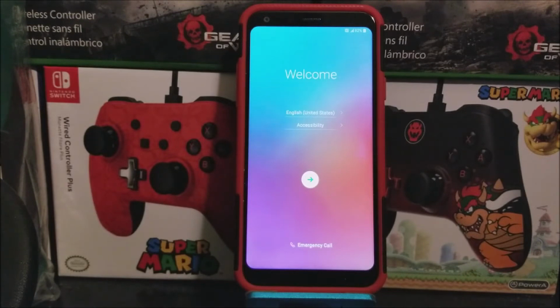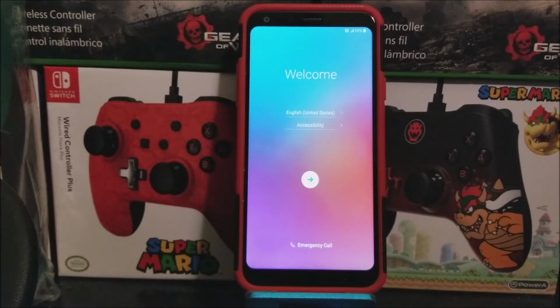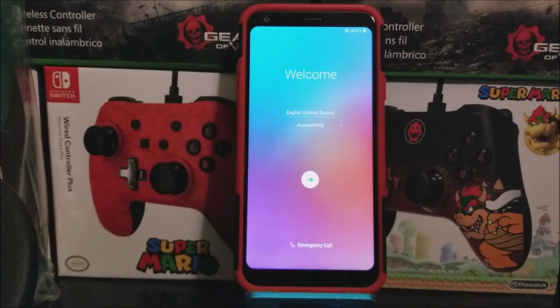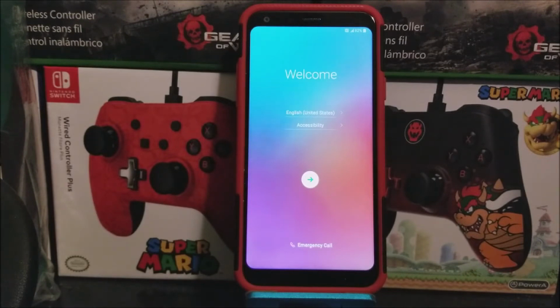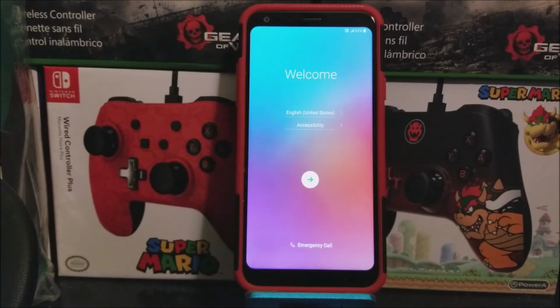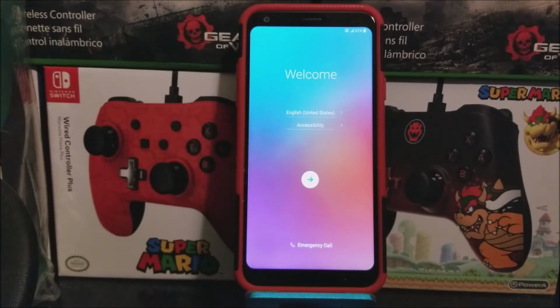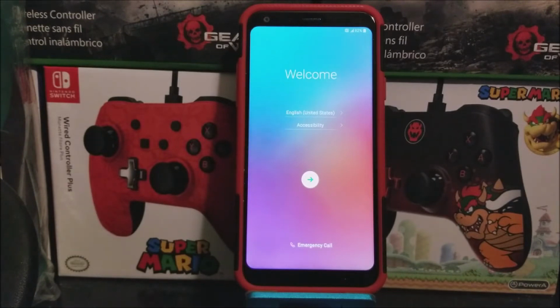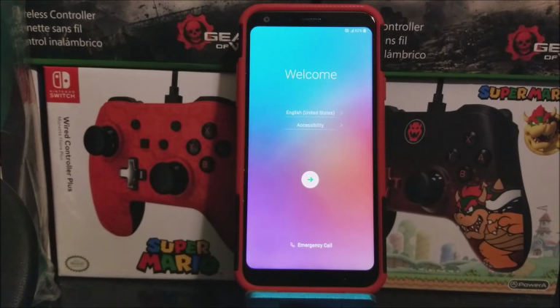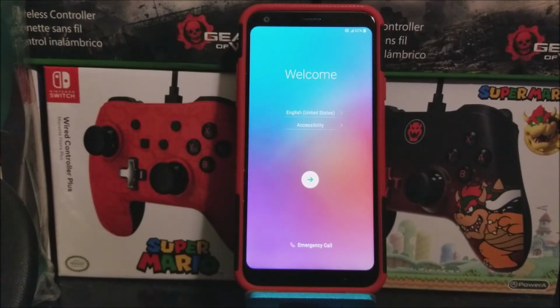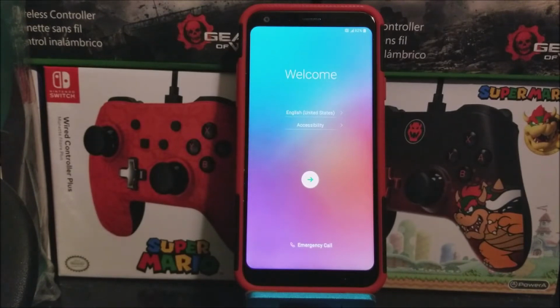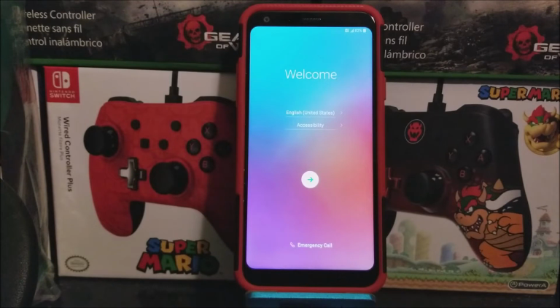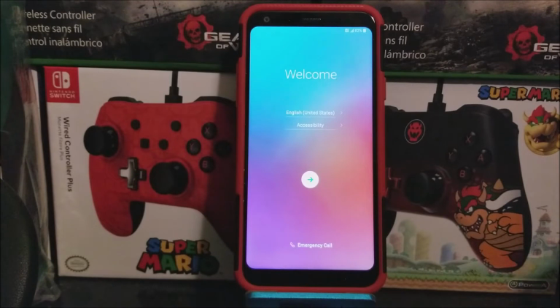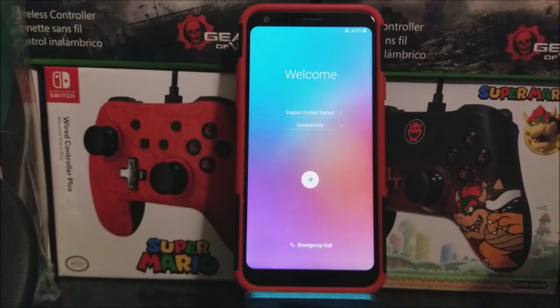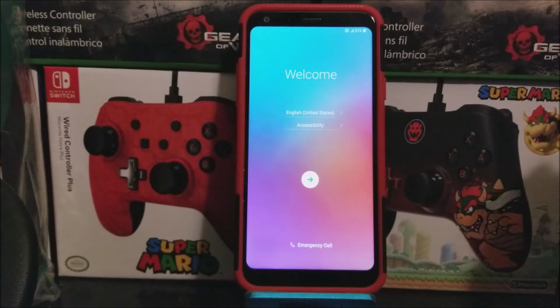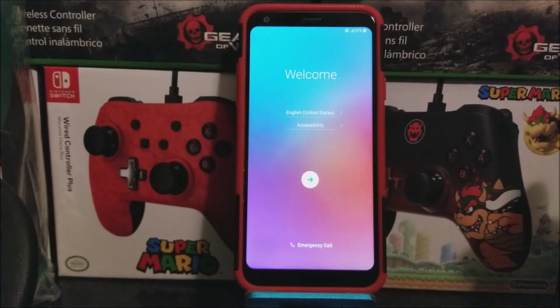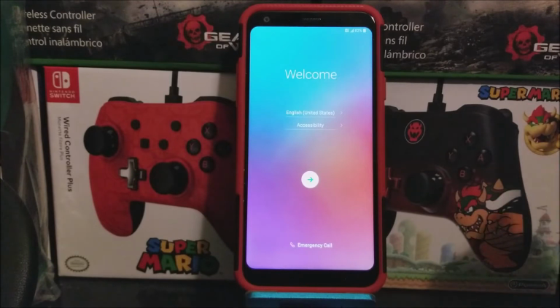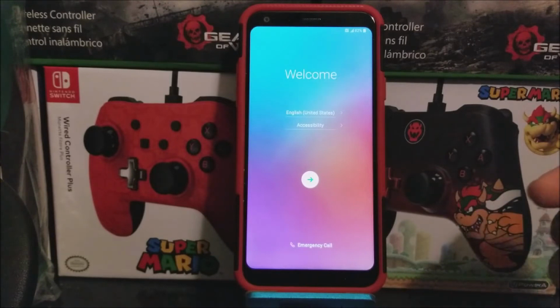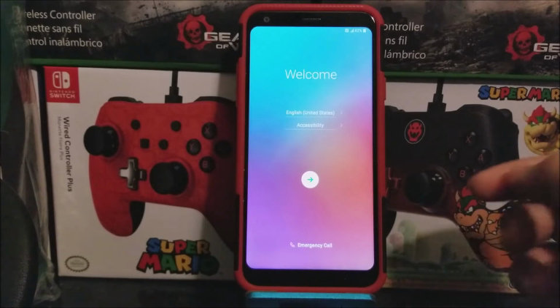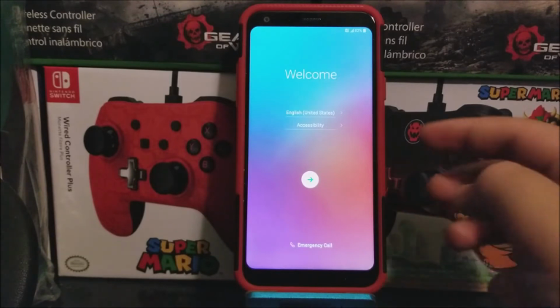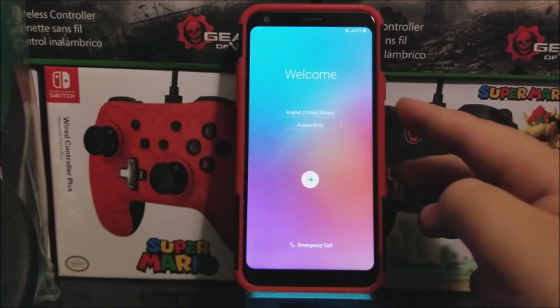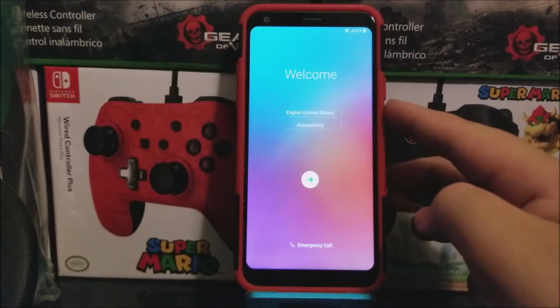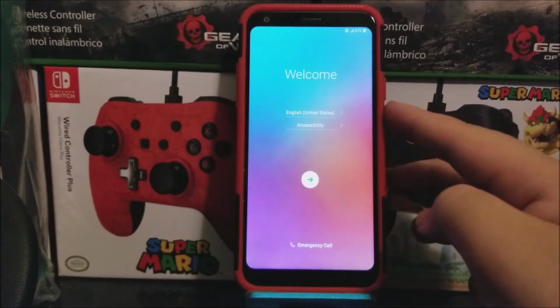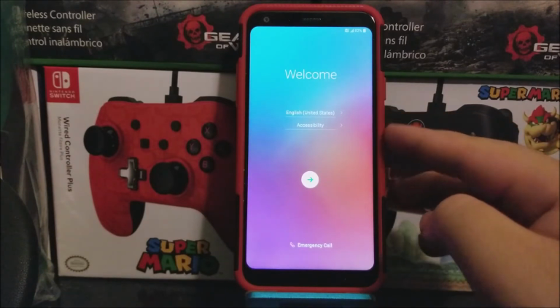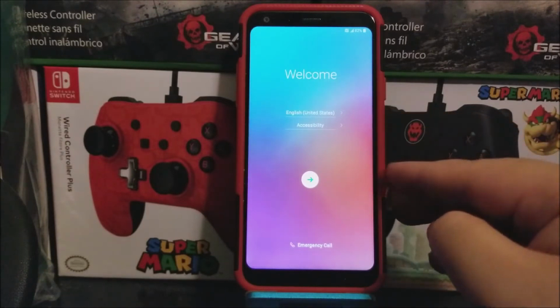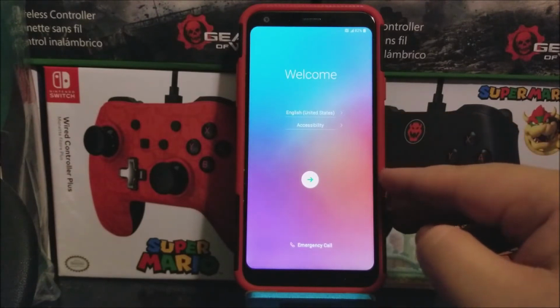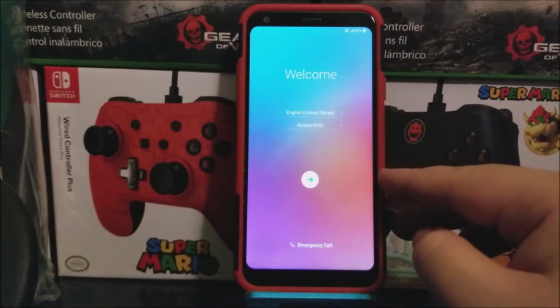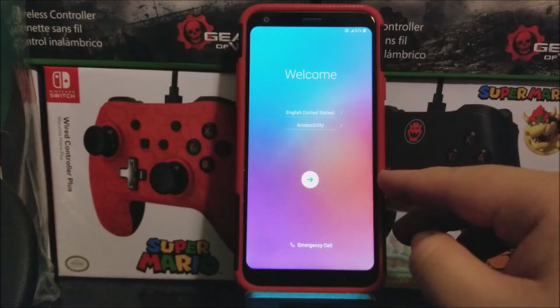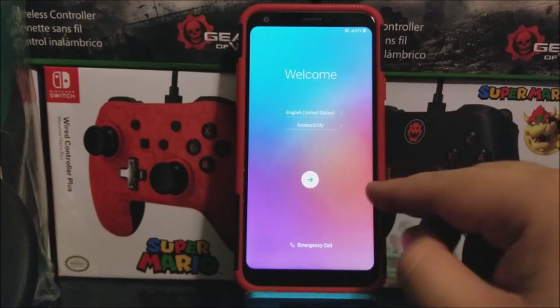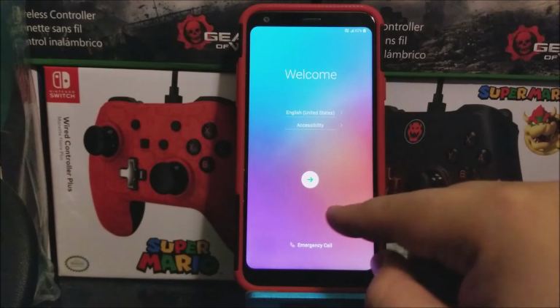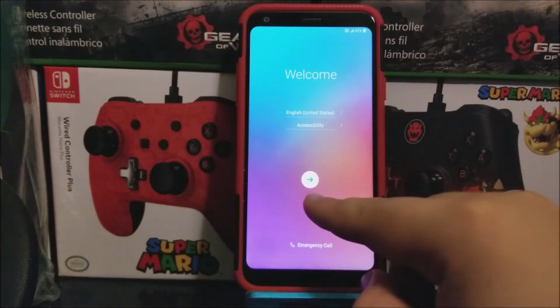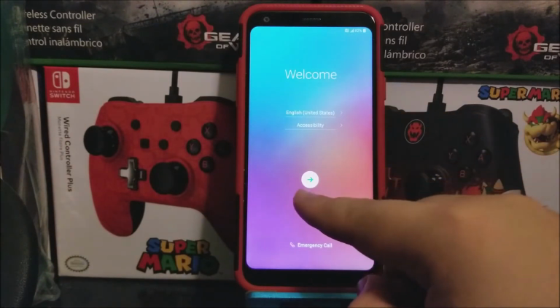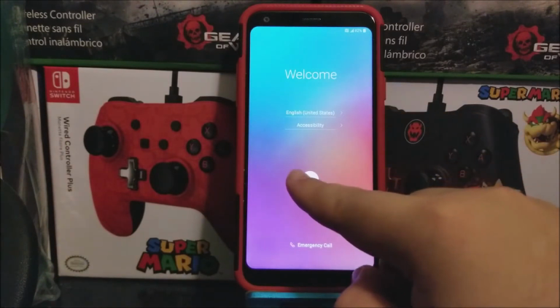As you can see here, we are on the welcome screen and the language that I'm going to be using is English, so now we're going to be tapping on this arrow.